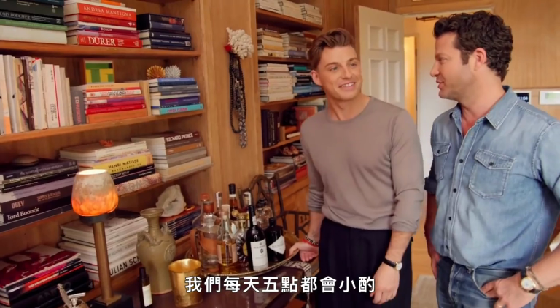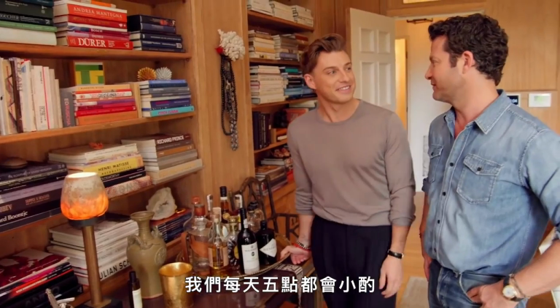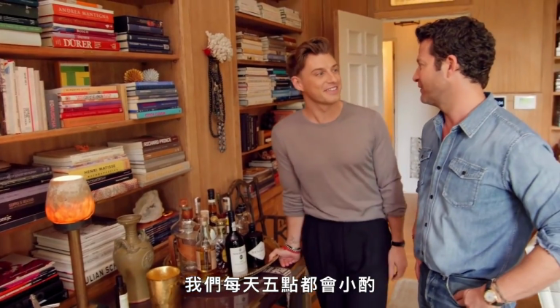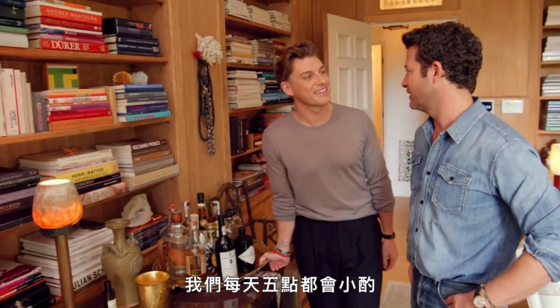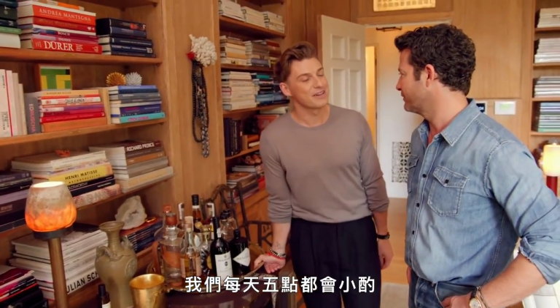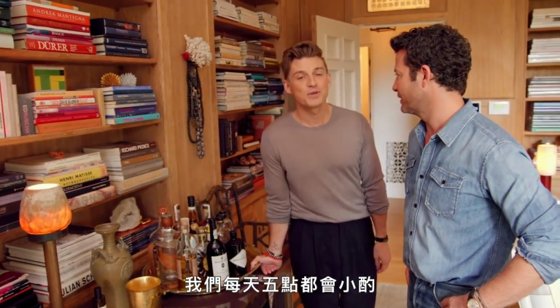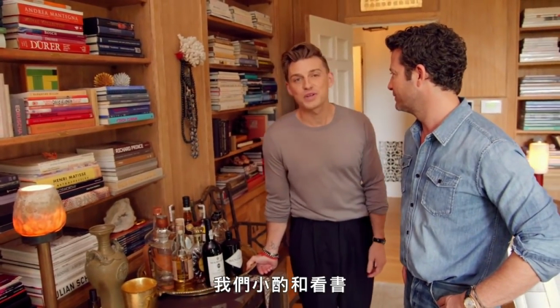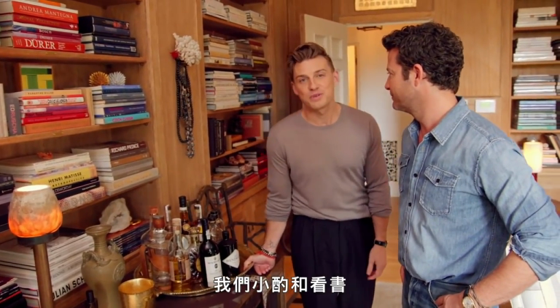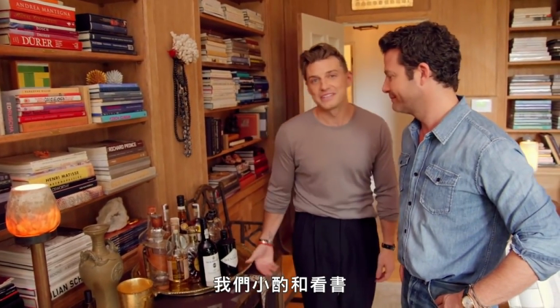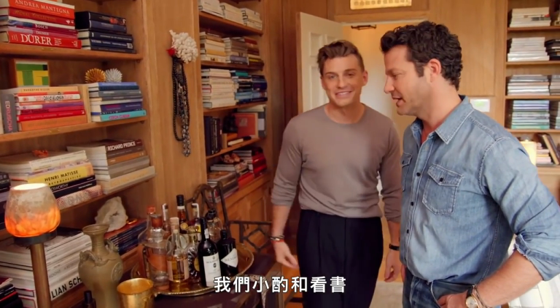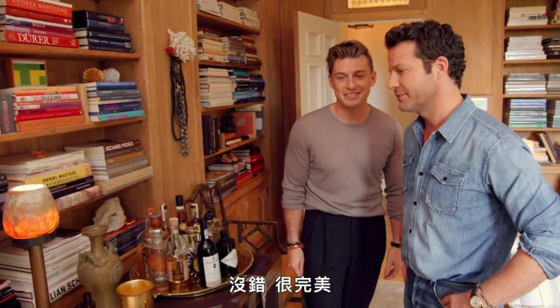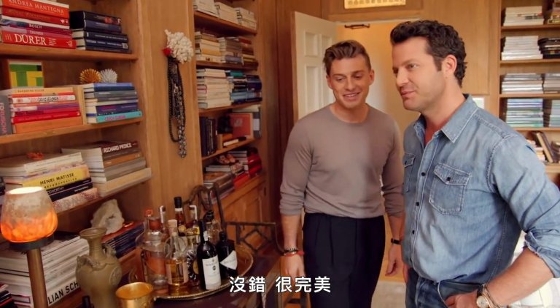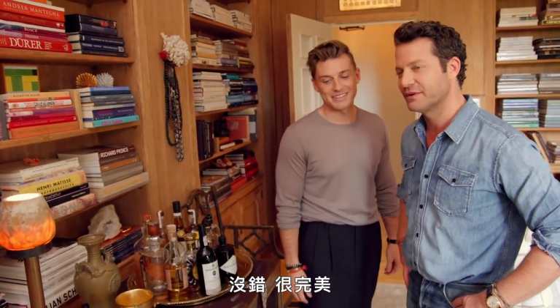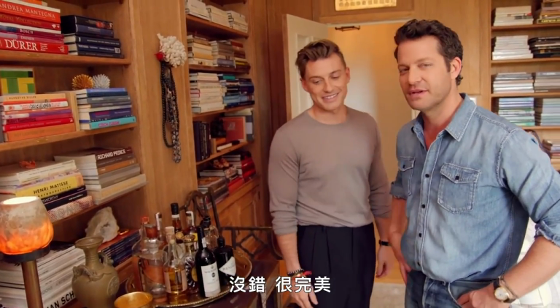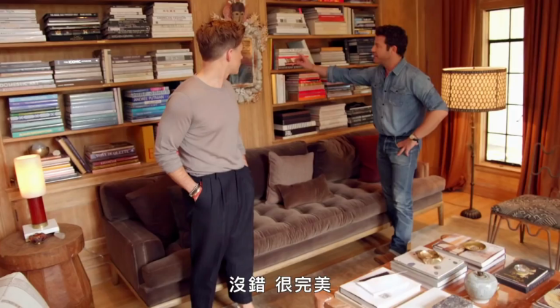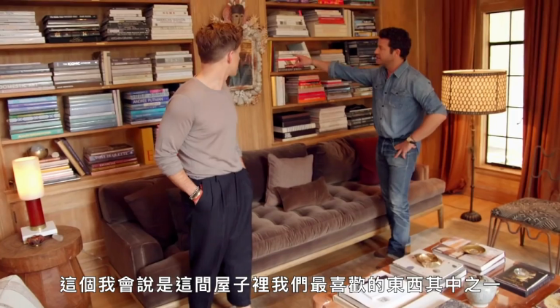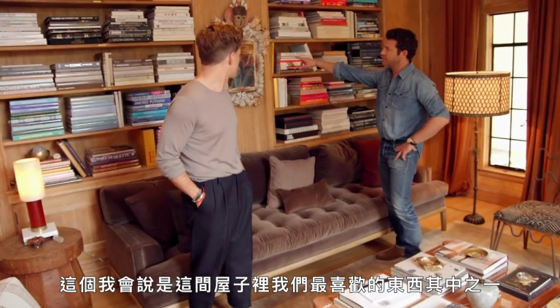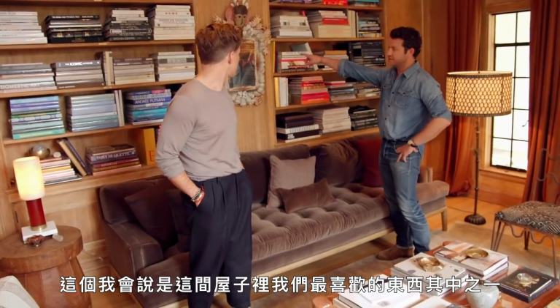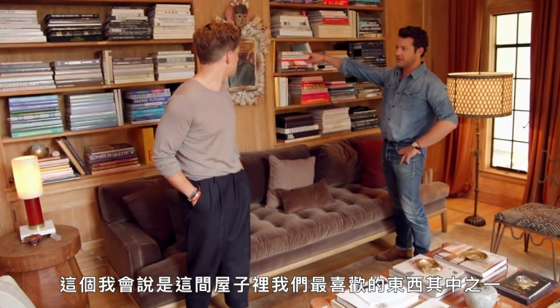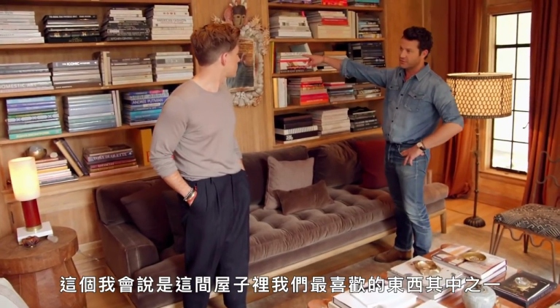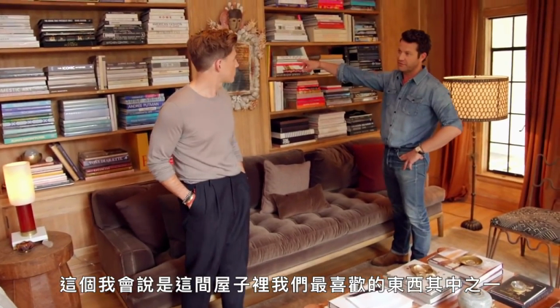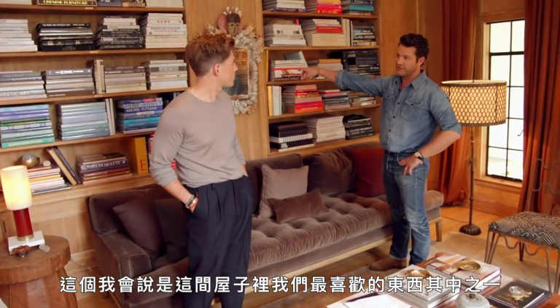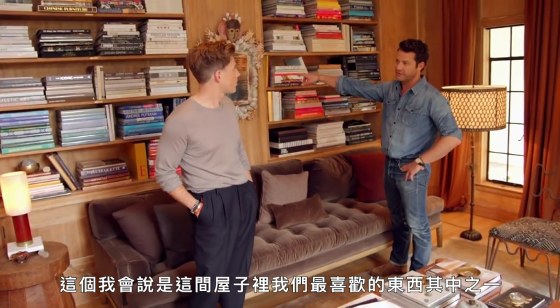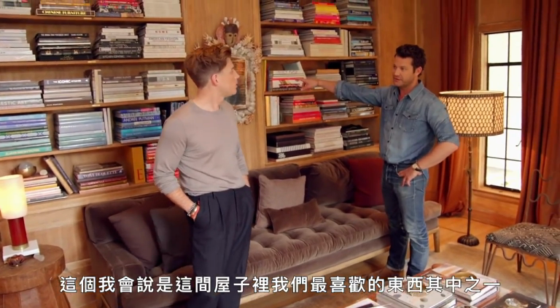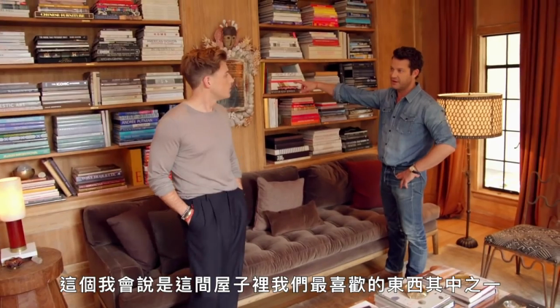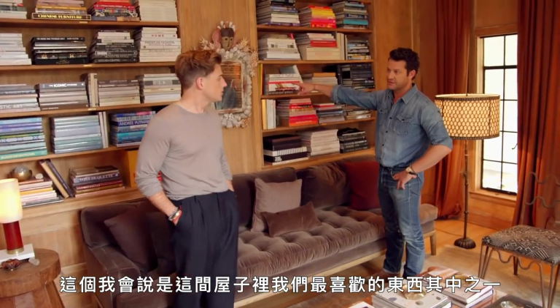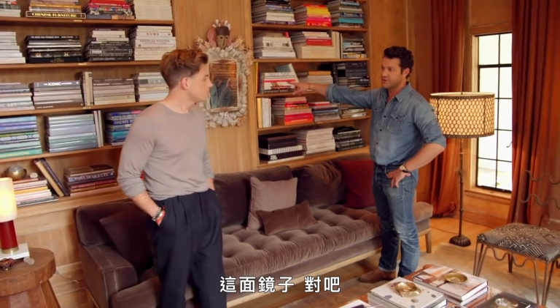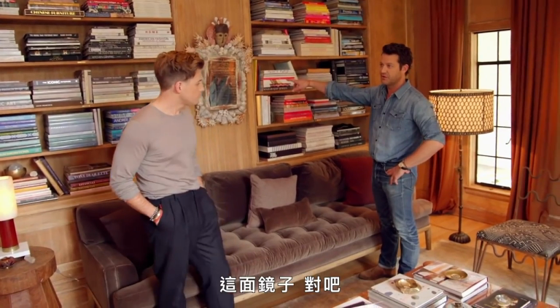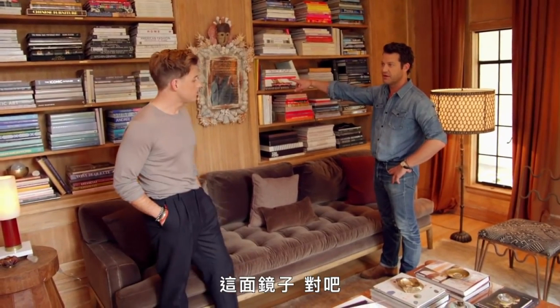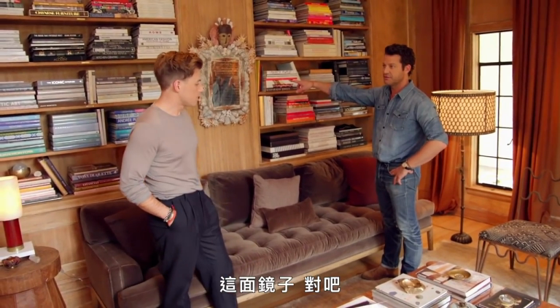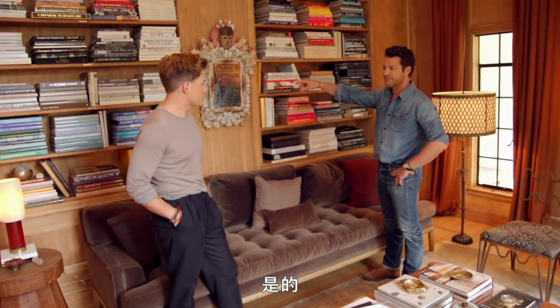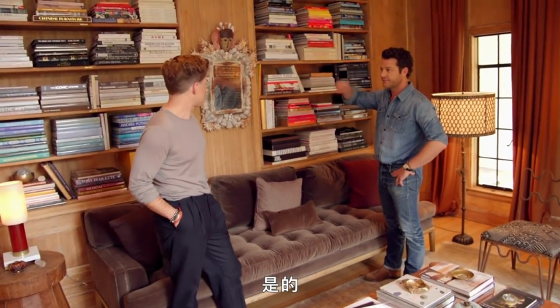We drink at five o'clock every day. We drink and read. It's perfect. This, I would say, is one of our favorite things in the house — this mirror, right? It is.